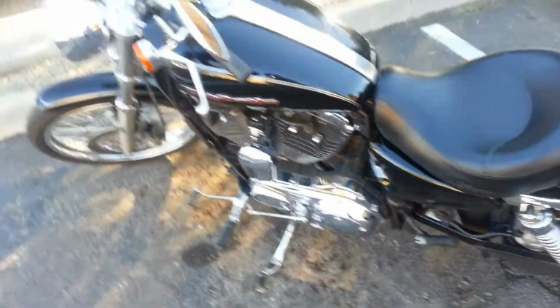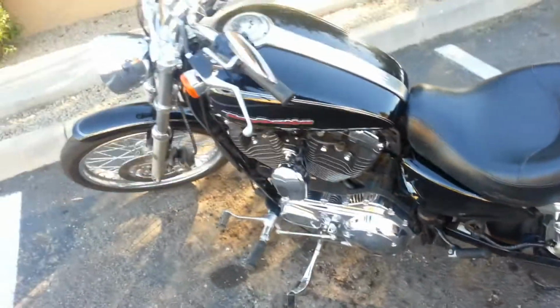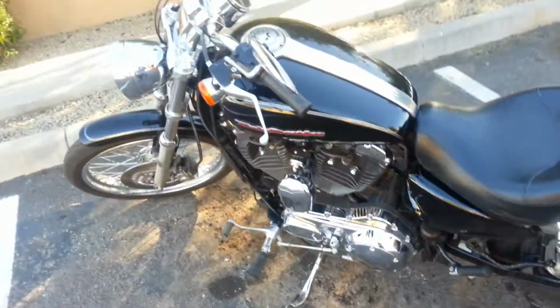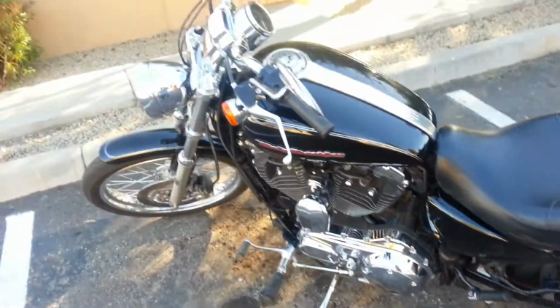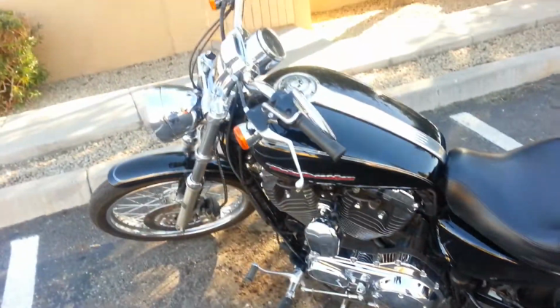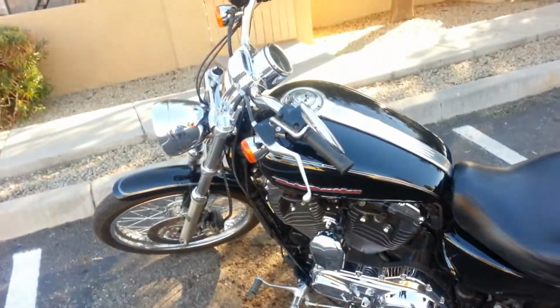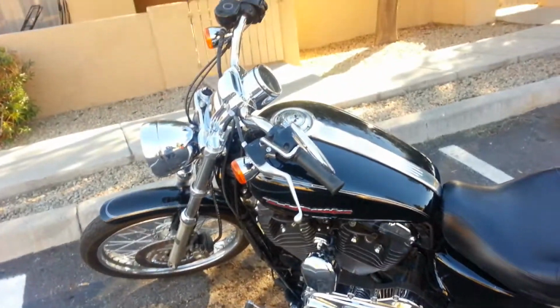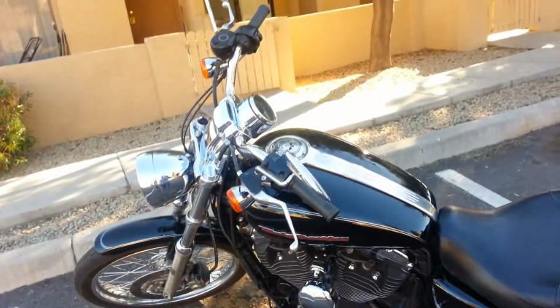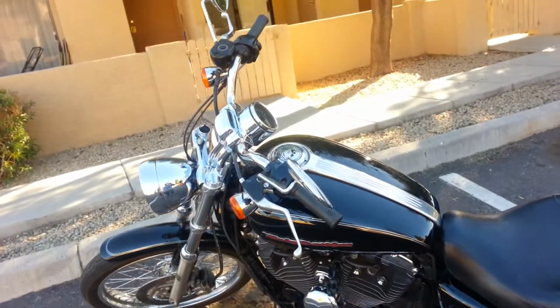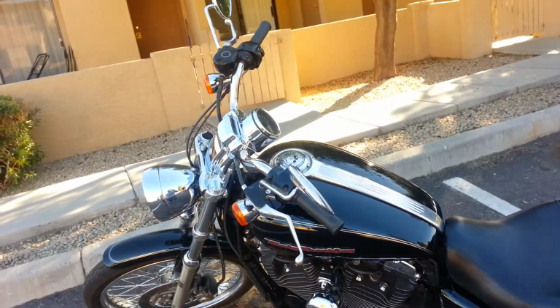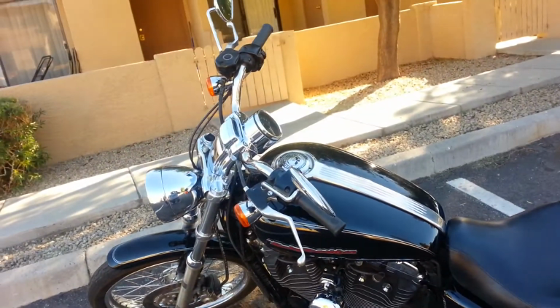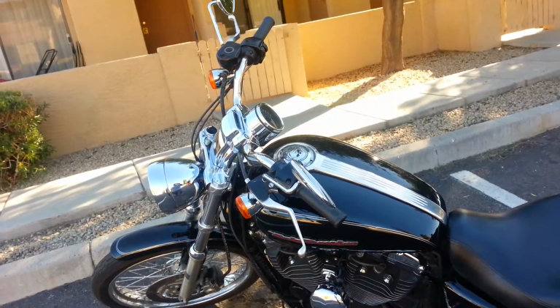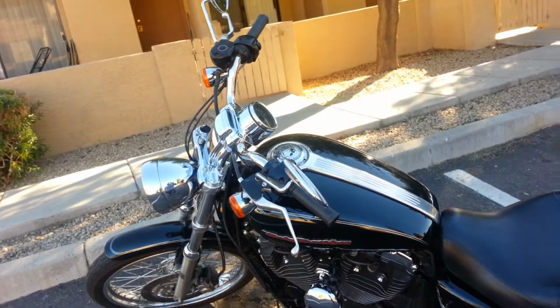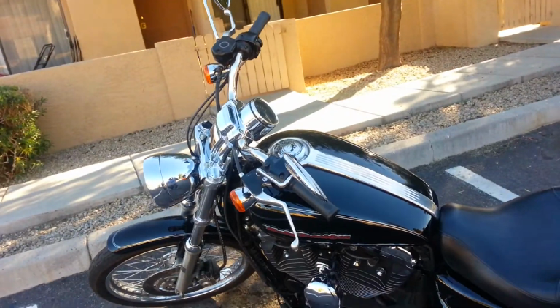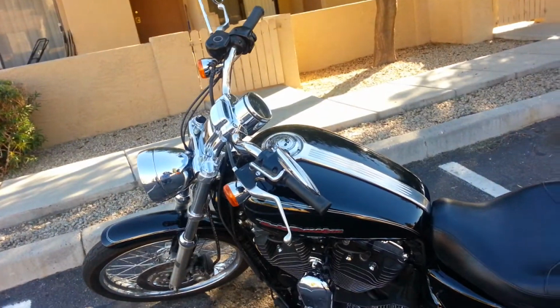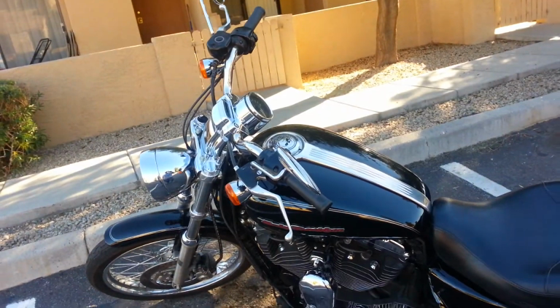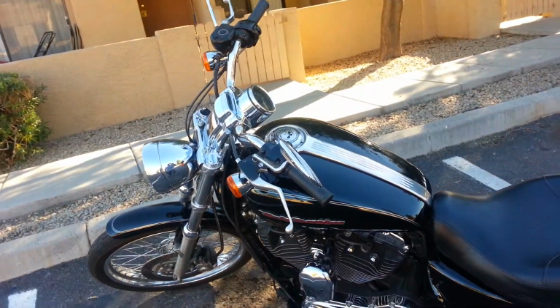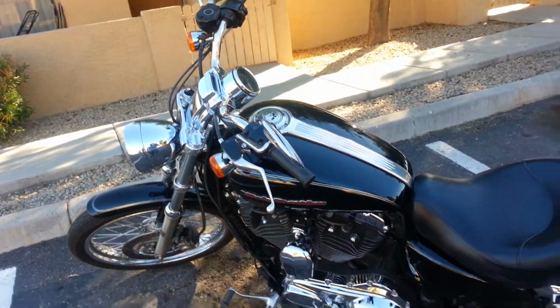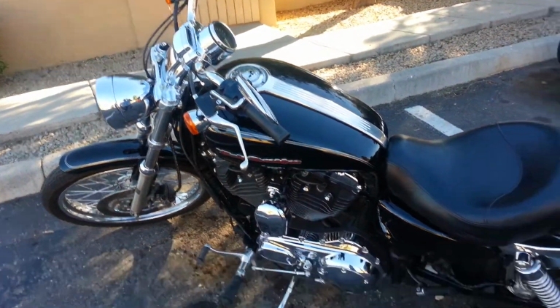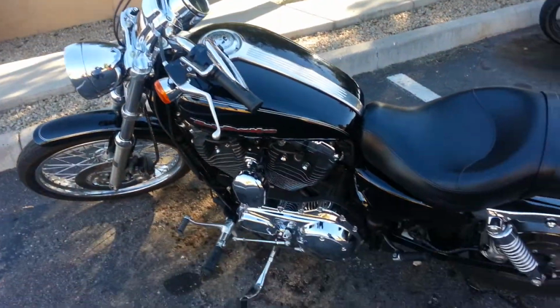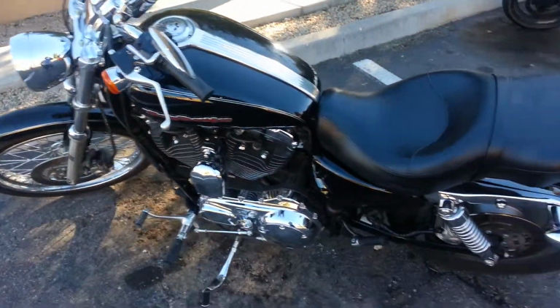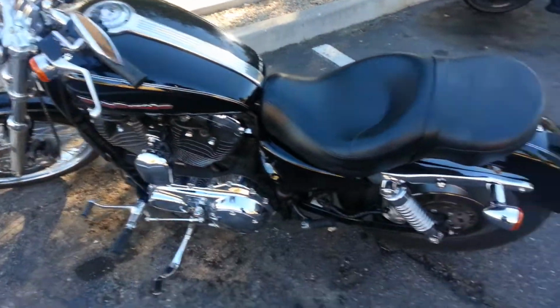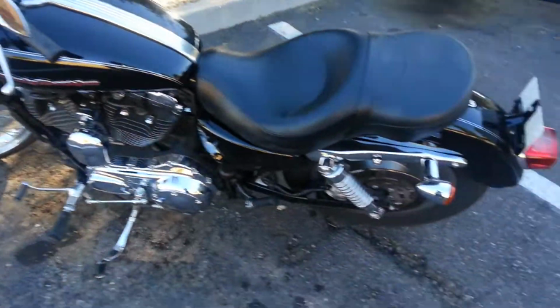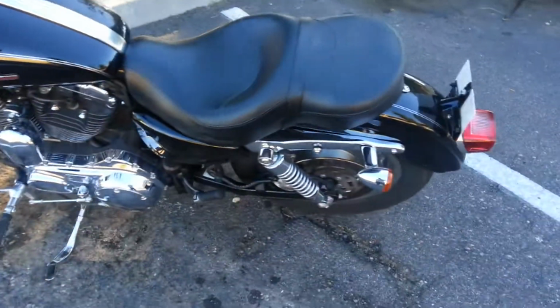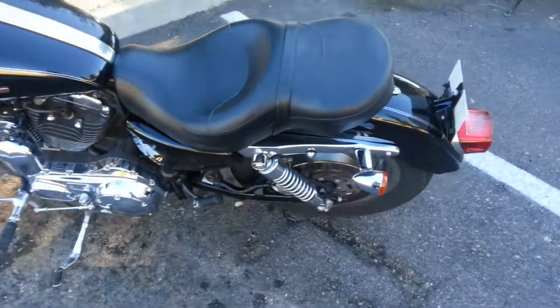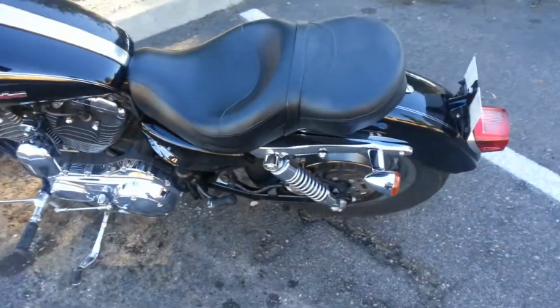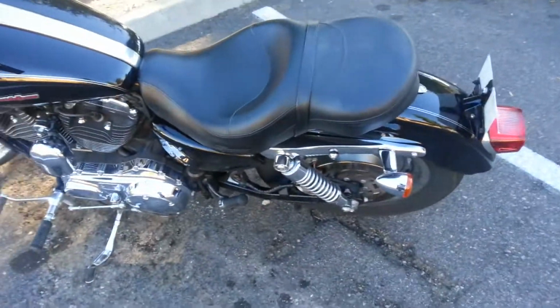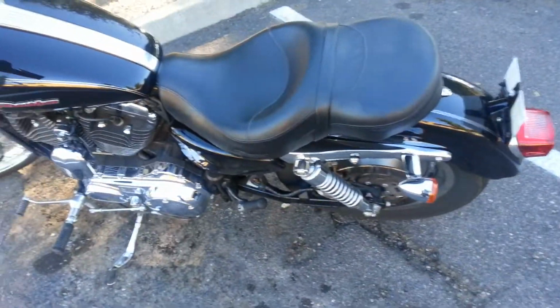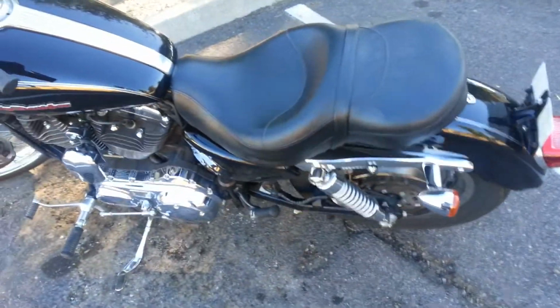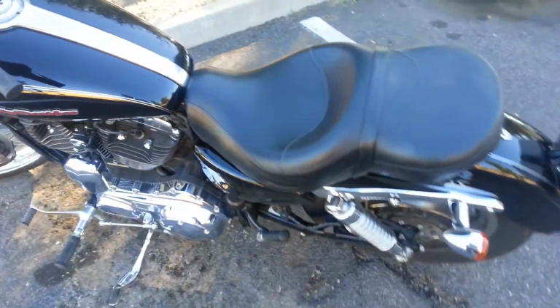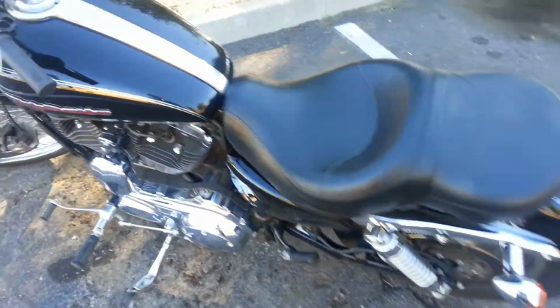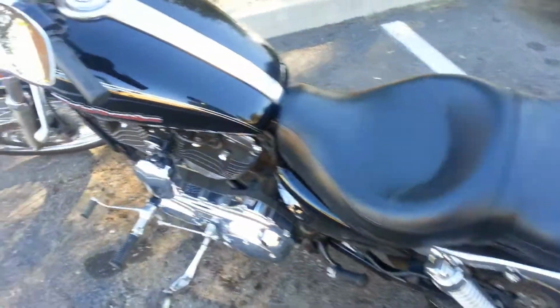Got a pretty nice chrome dial. Going to get some 16 inch apes.